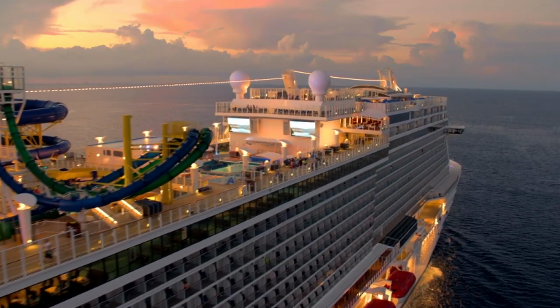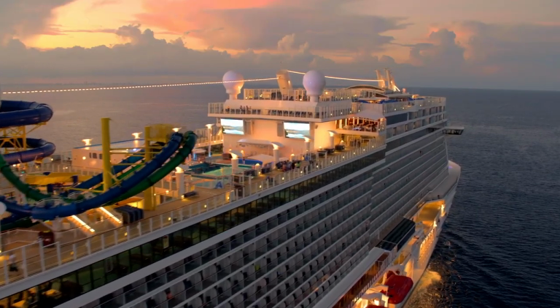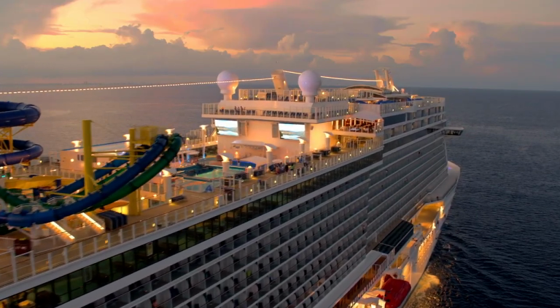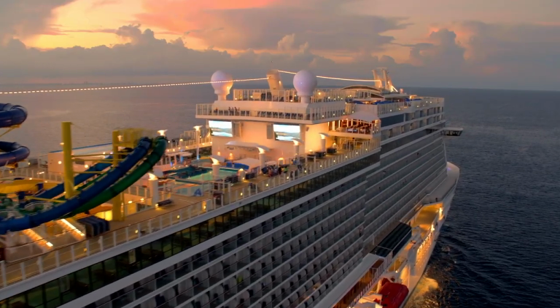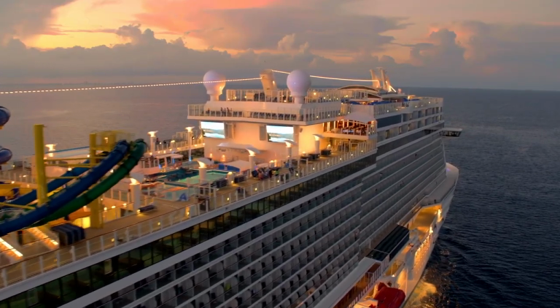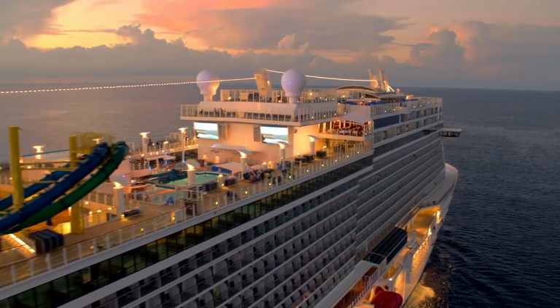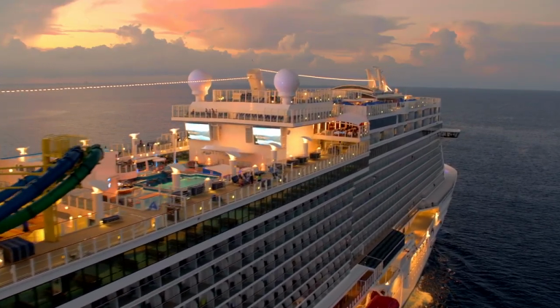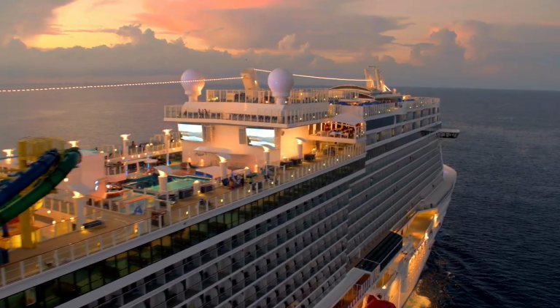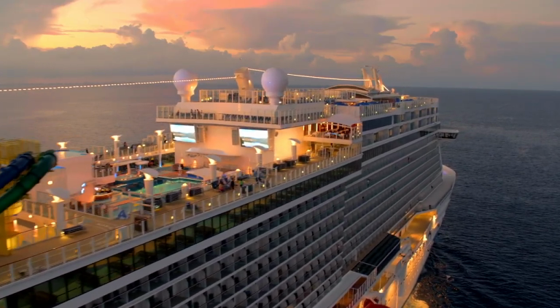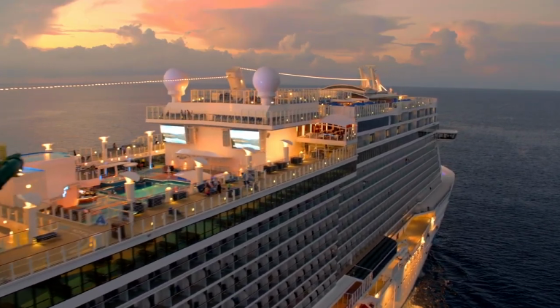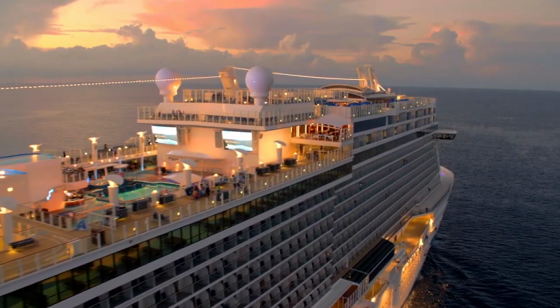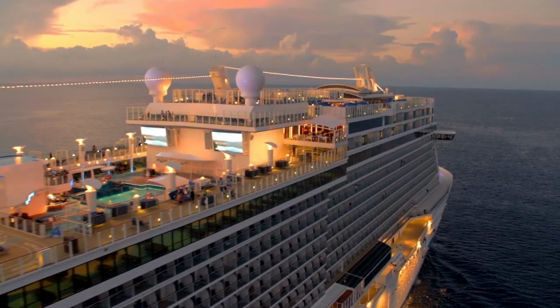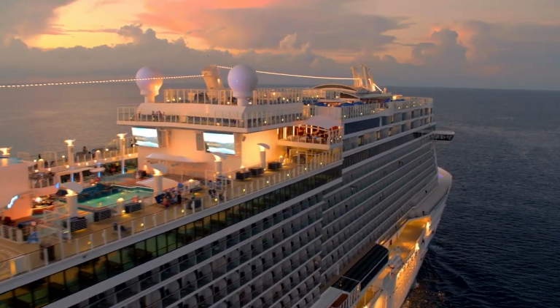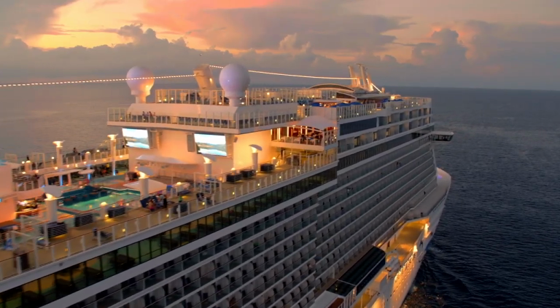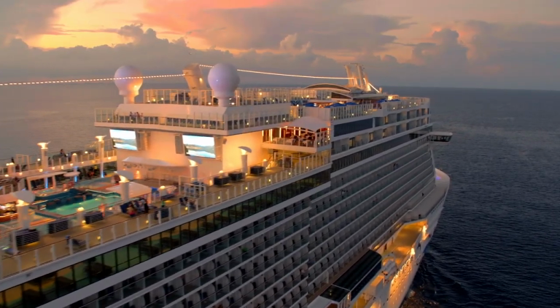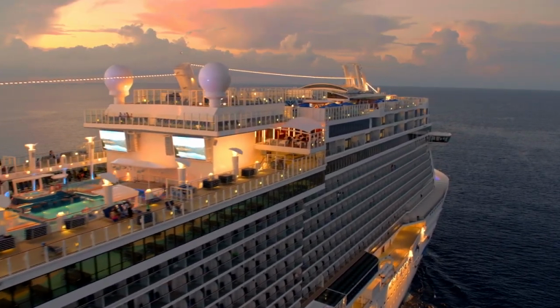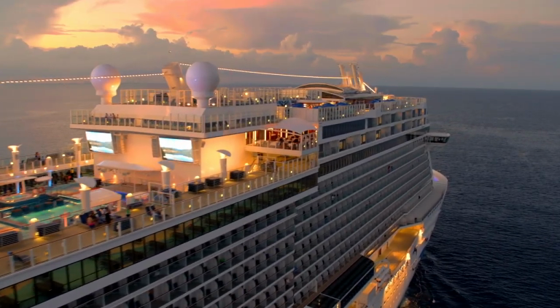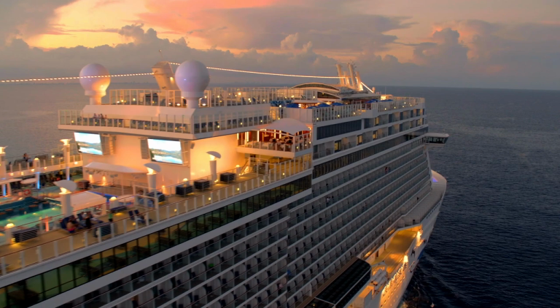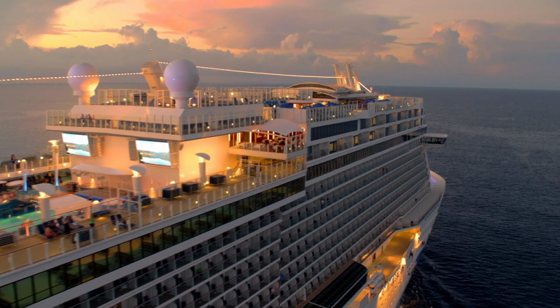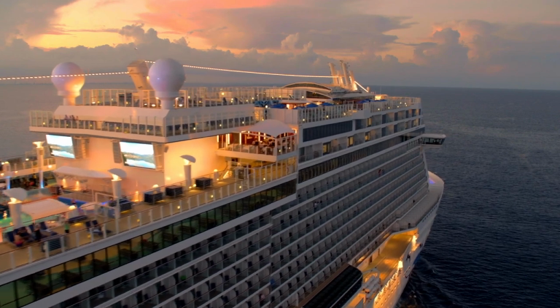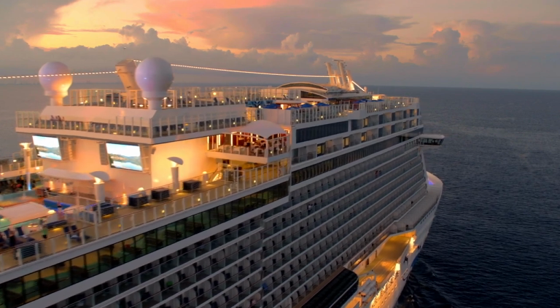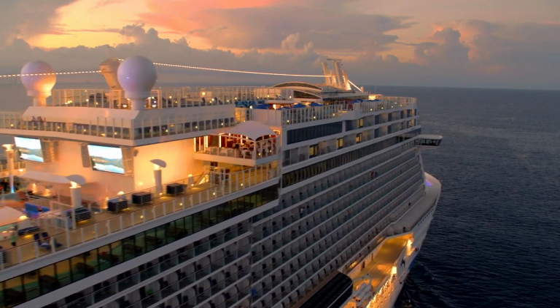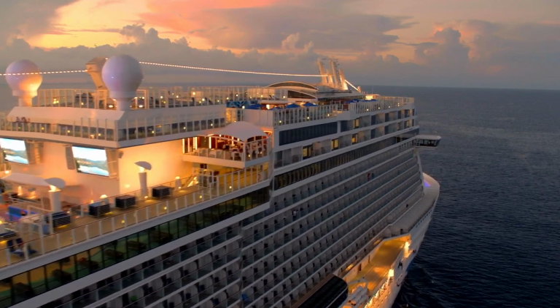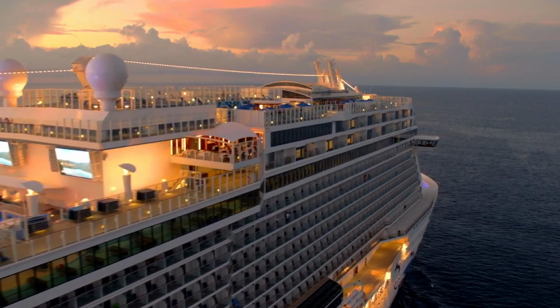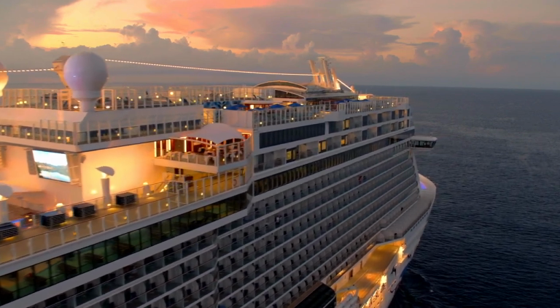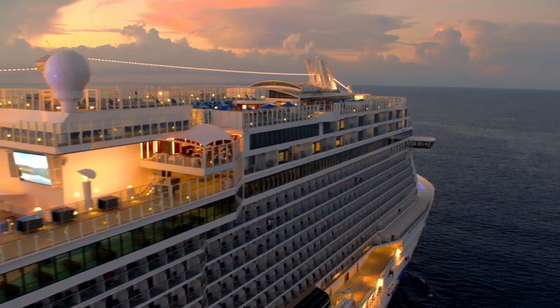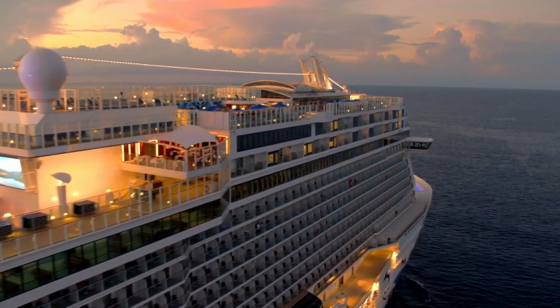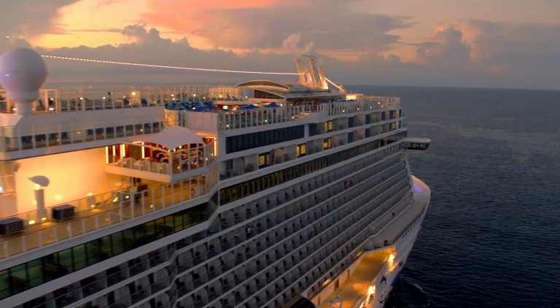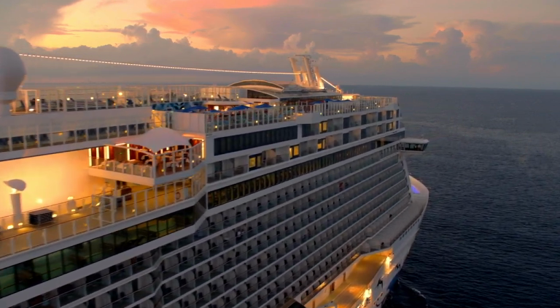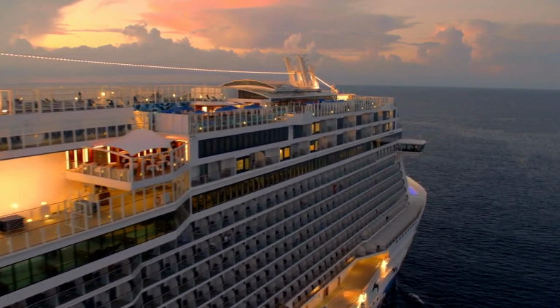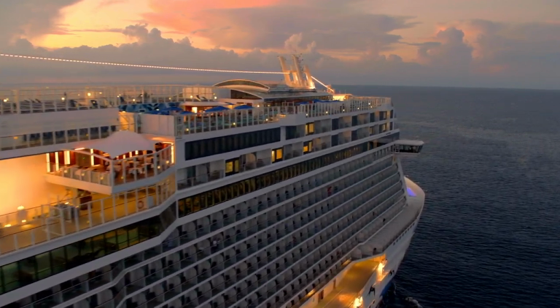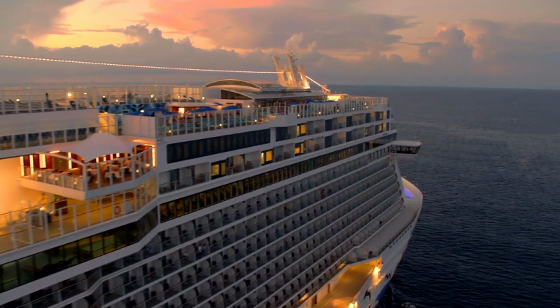Norwegian's fleet categories consist of the Breakaway Class, Dawn Class, Epic Class, the Breakaway Plus Class, Jewel Class, Sun Class, and the Suprema Class. So what destinations can you find on Norwegian?